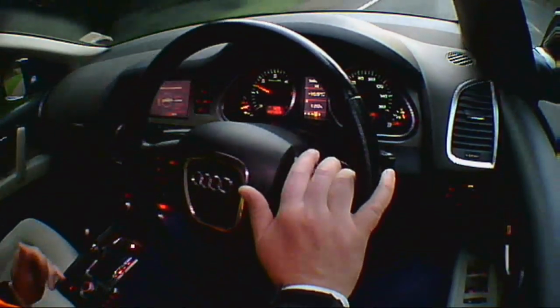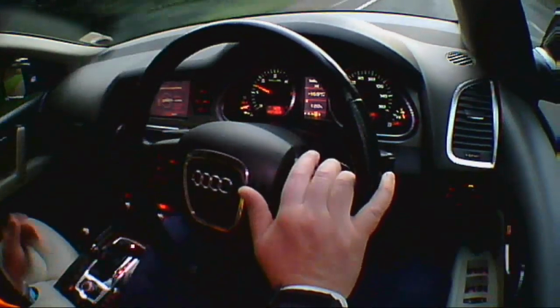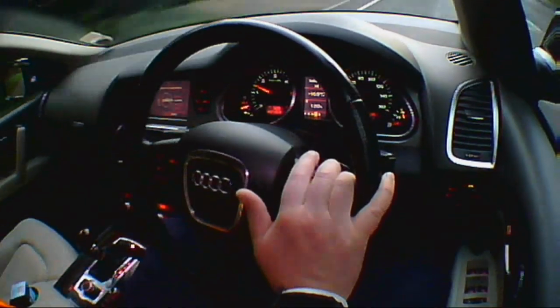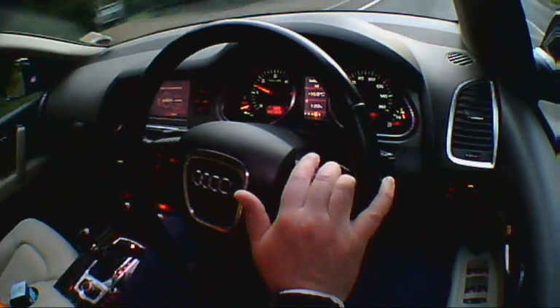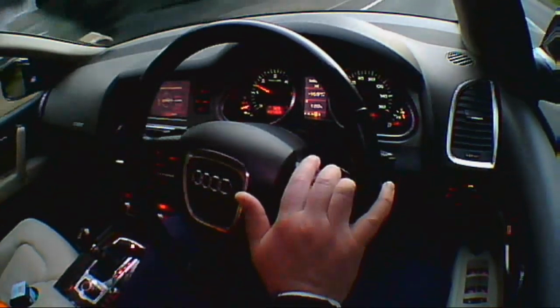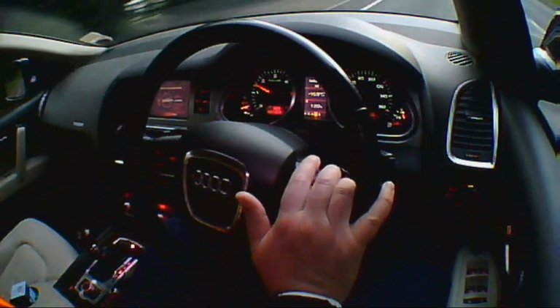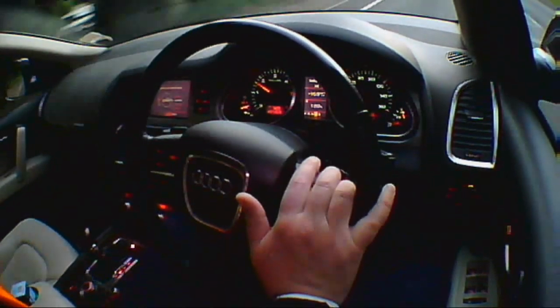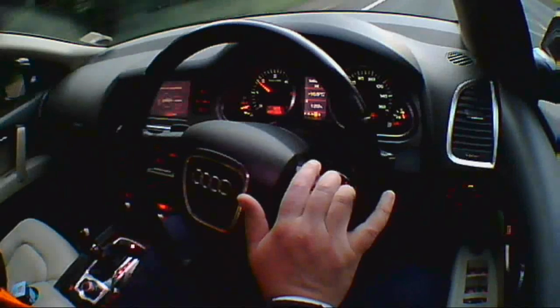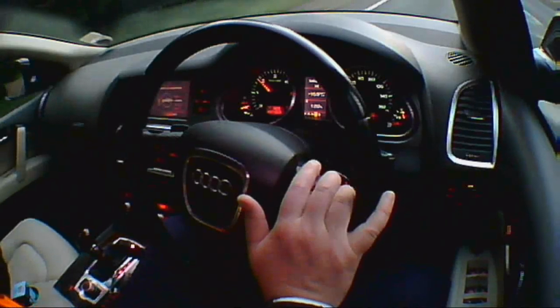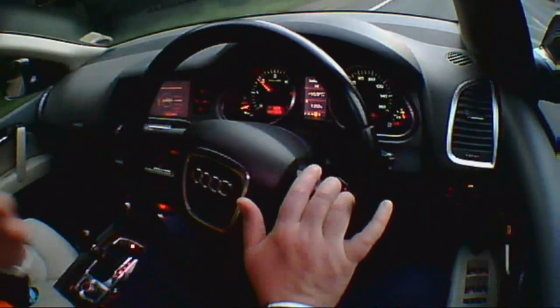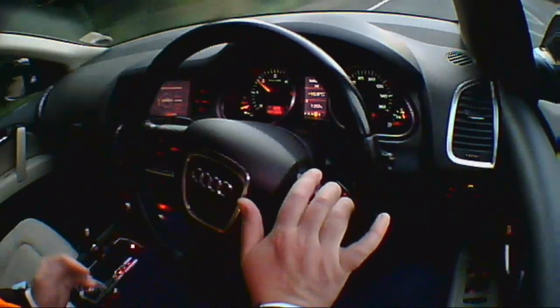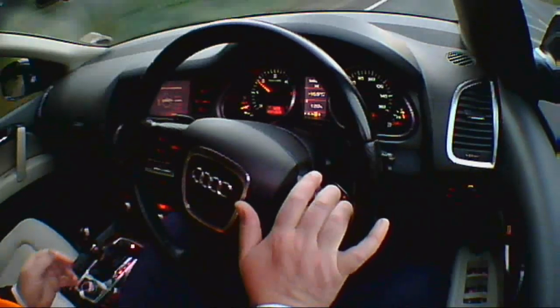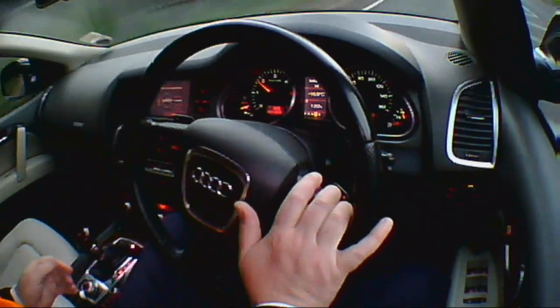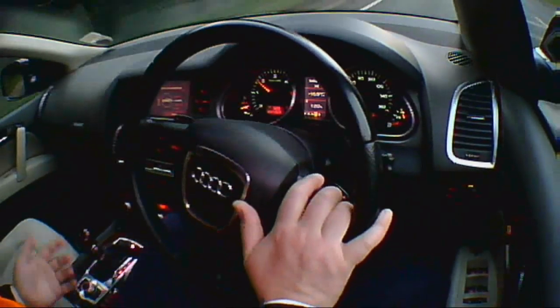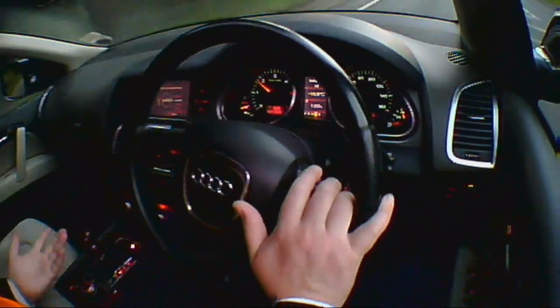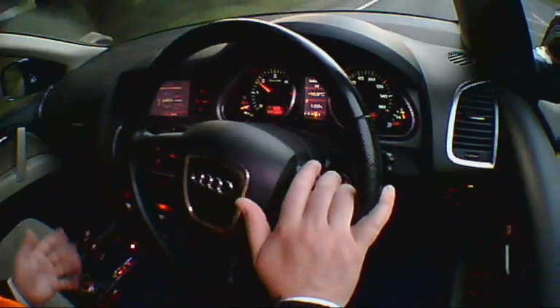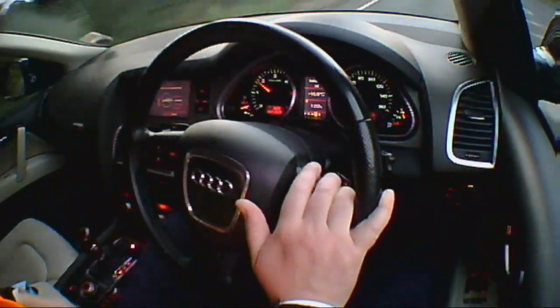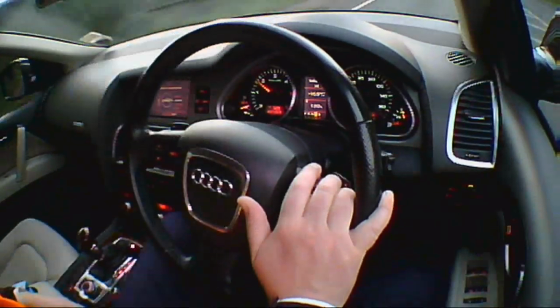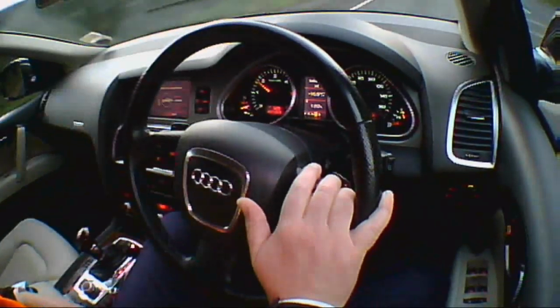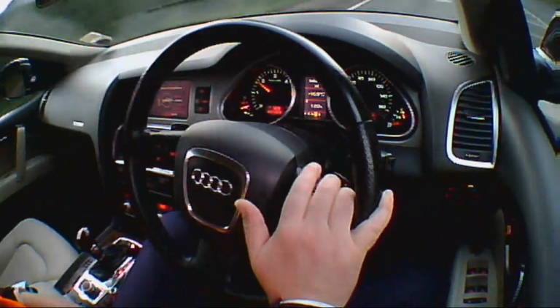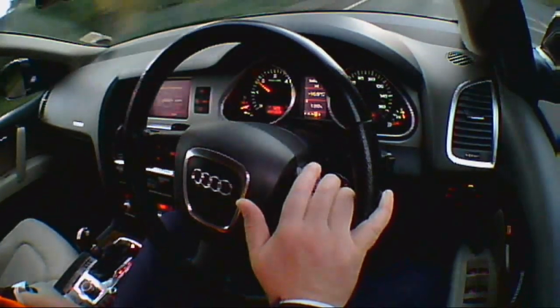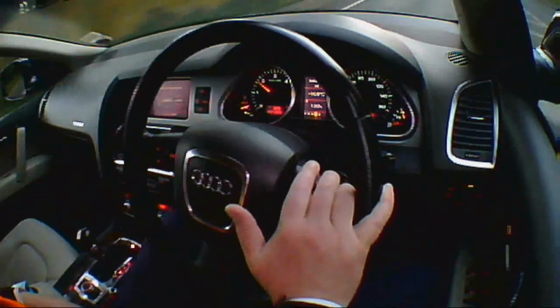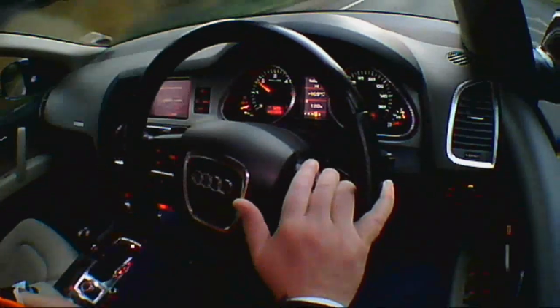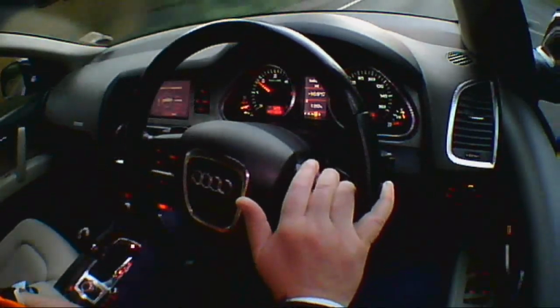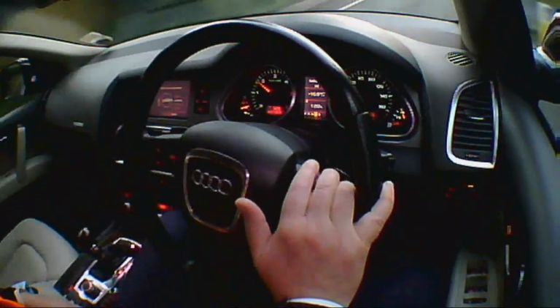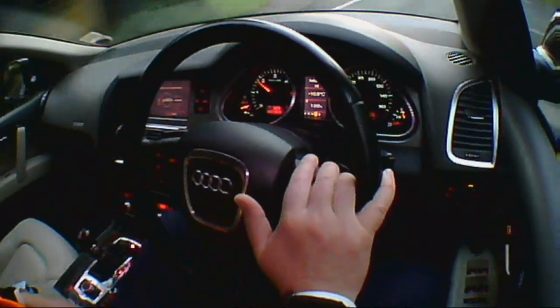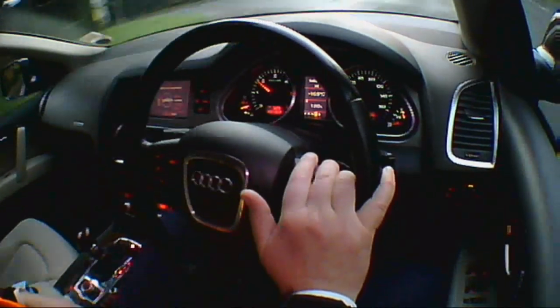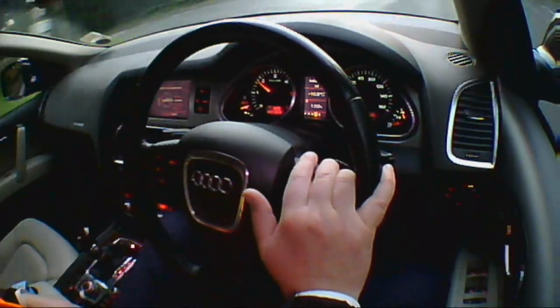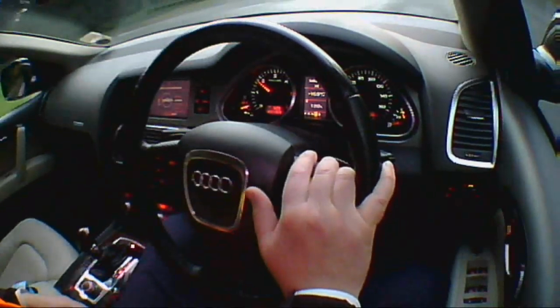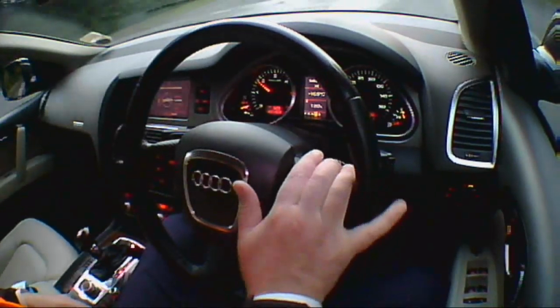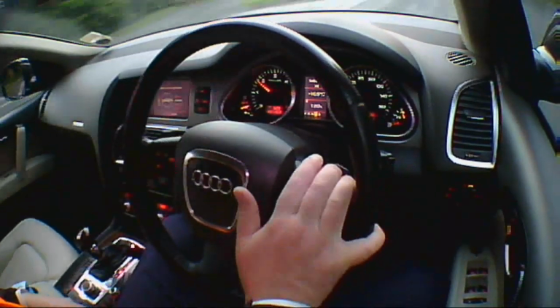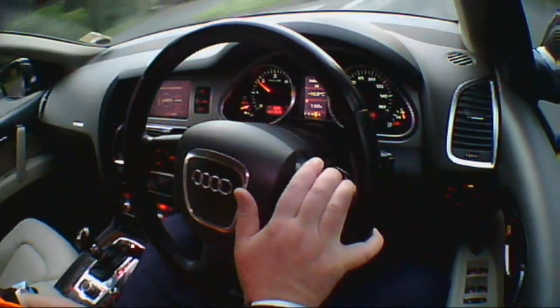Headroom — plenty of it. Legroom — plenty of it. You could get many people in this car very comfortably indeed.